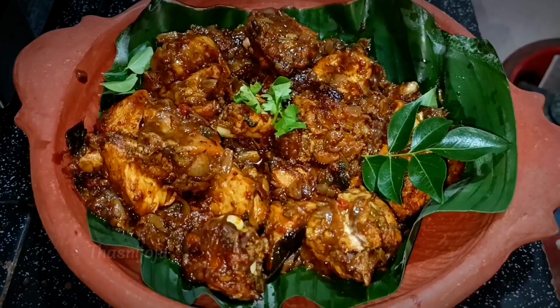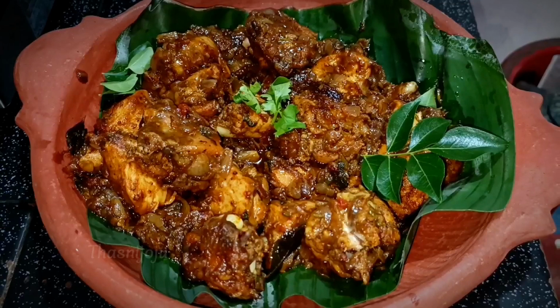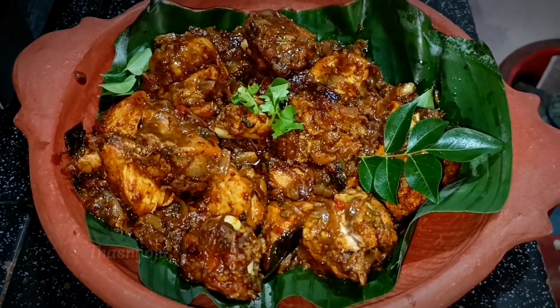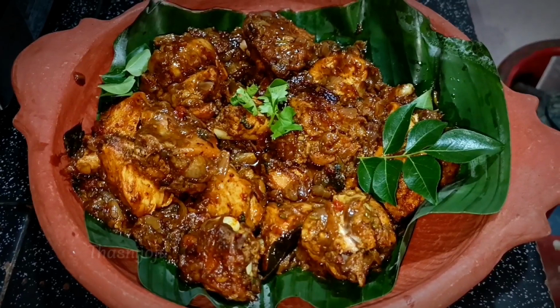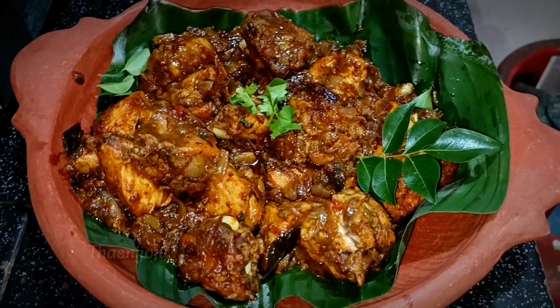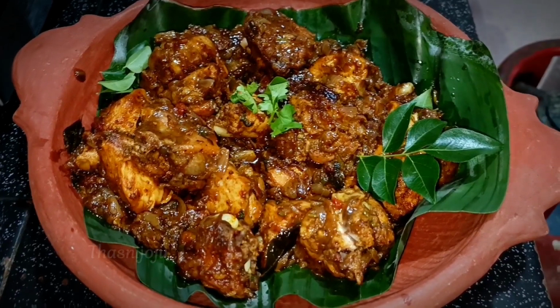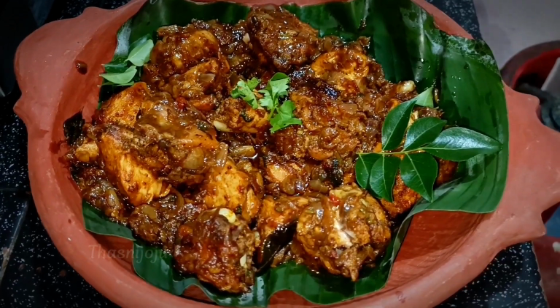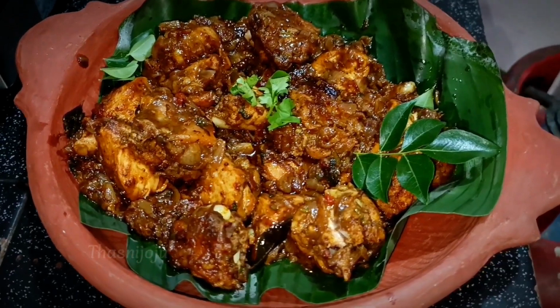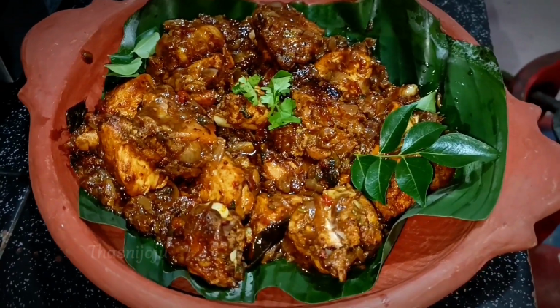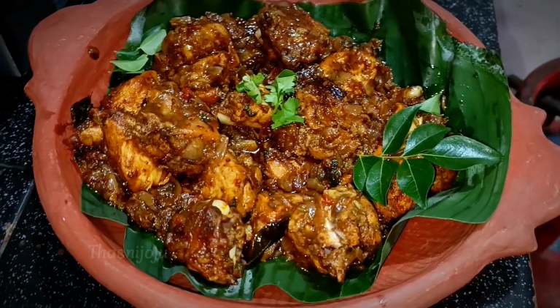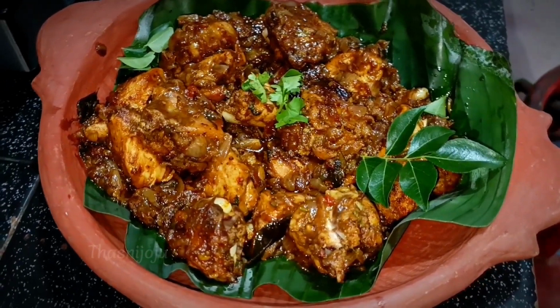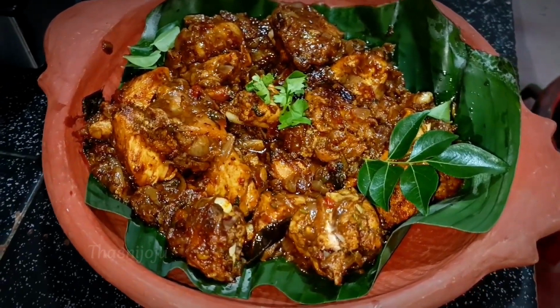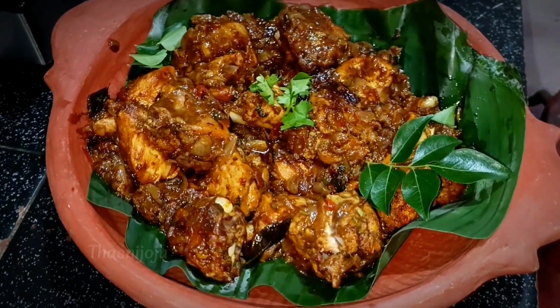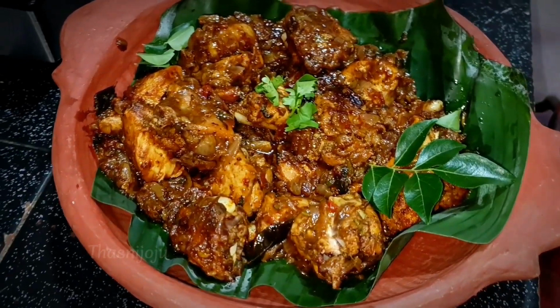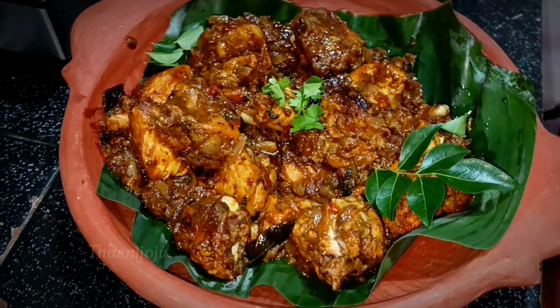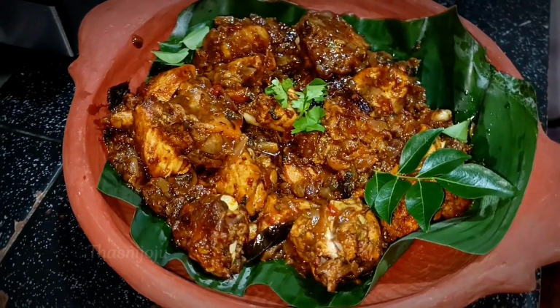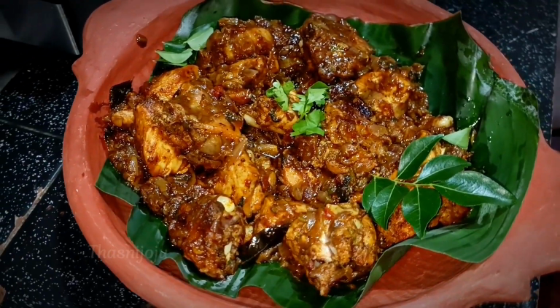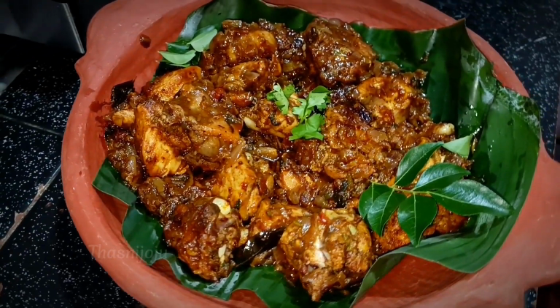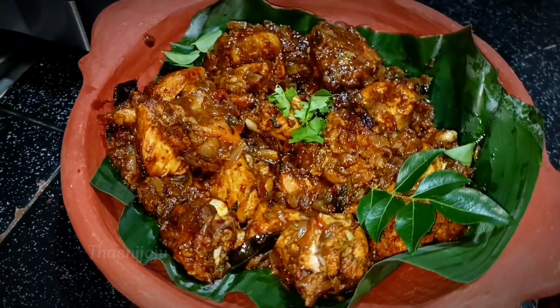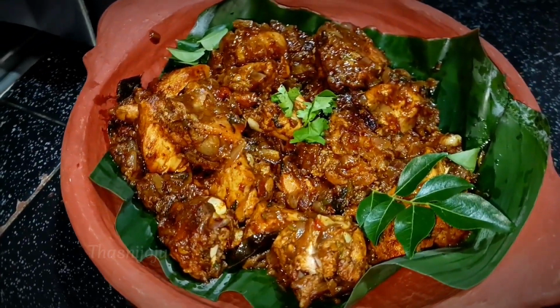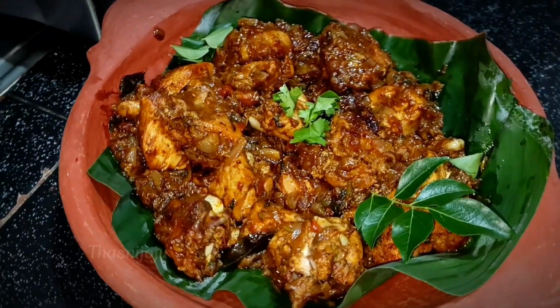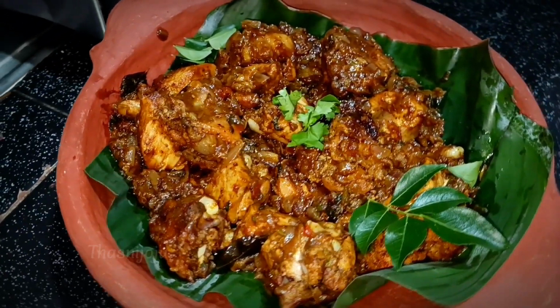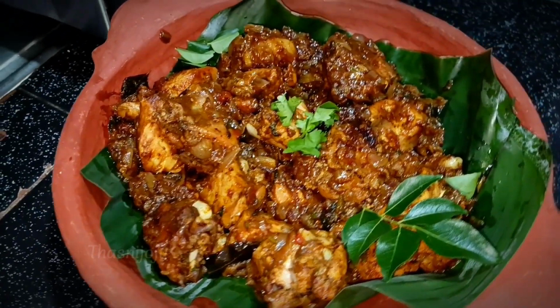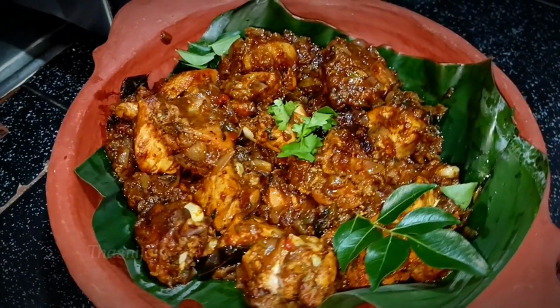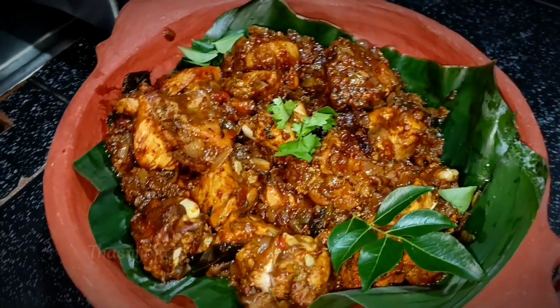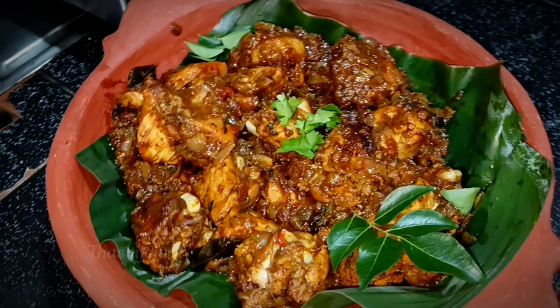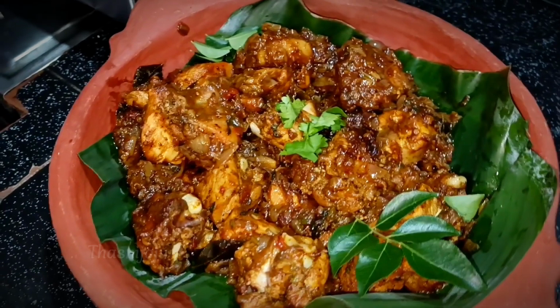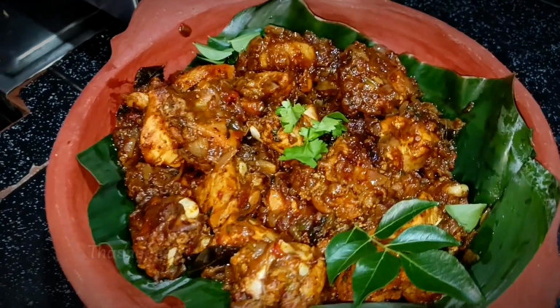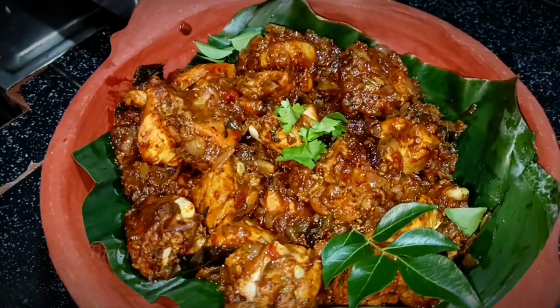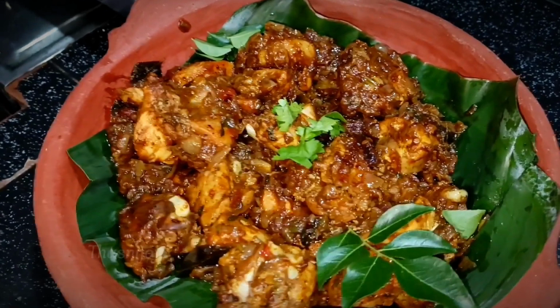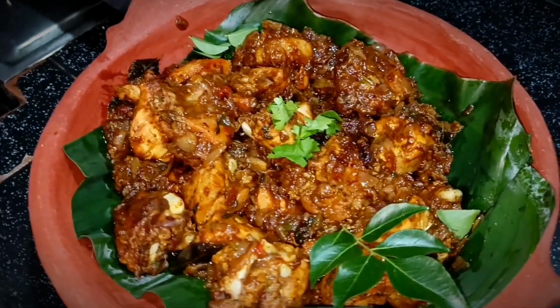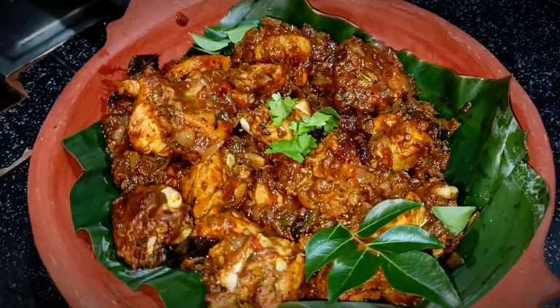Hello, Assalamualaikum. Welcome back to my channel. Now we are adding the recipe with the appetizer.